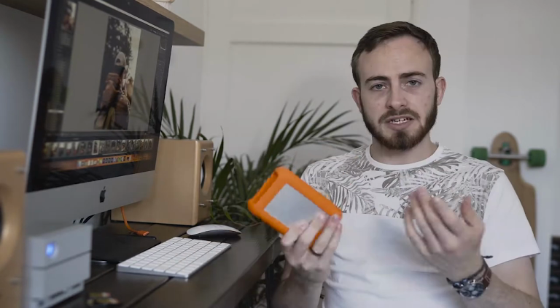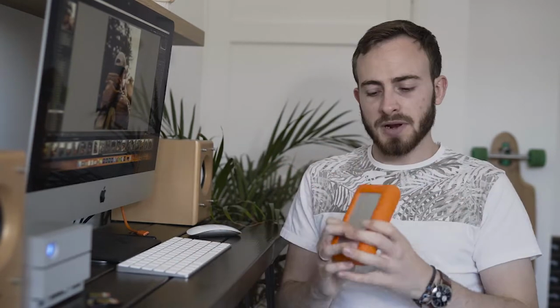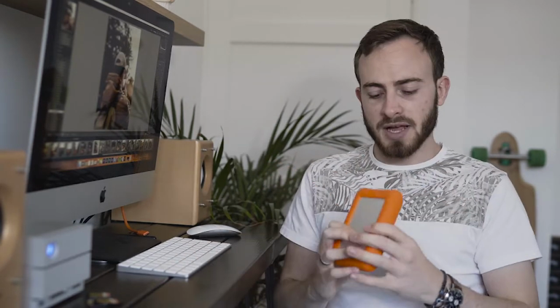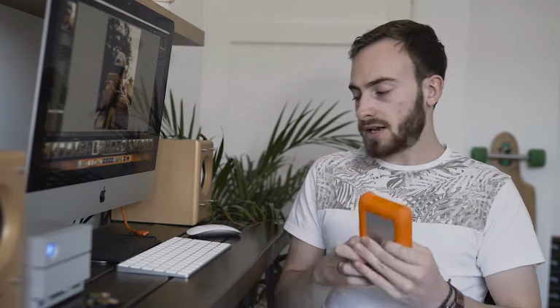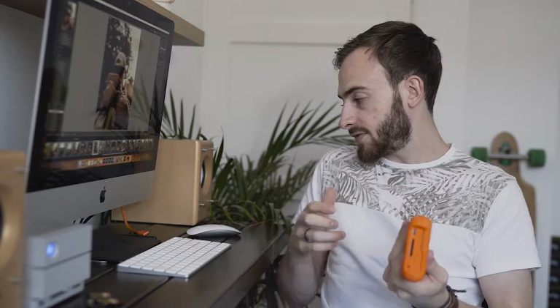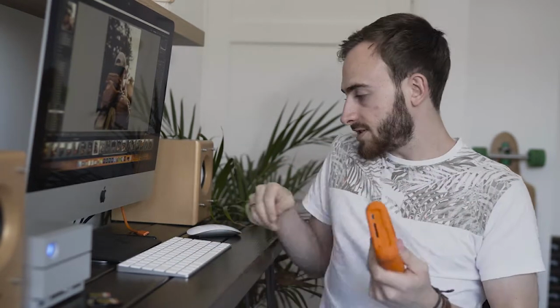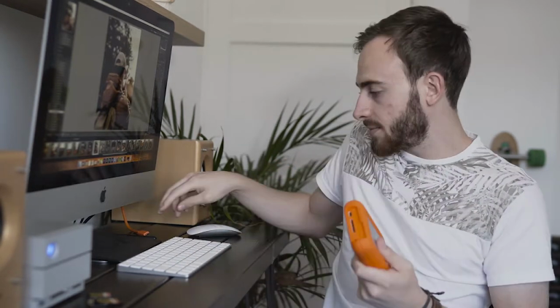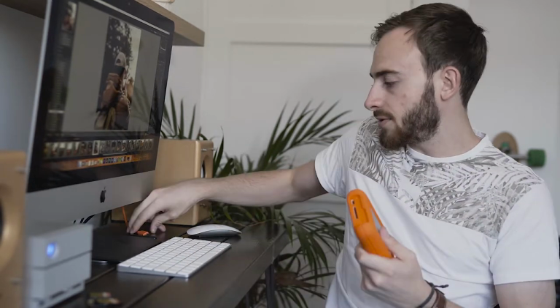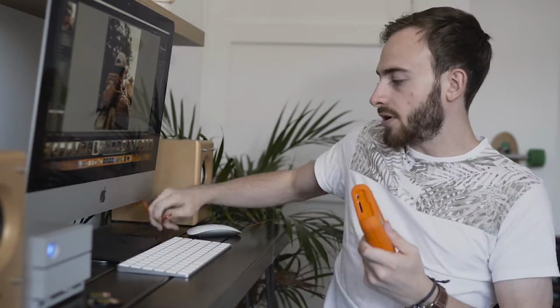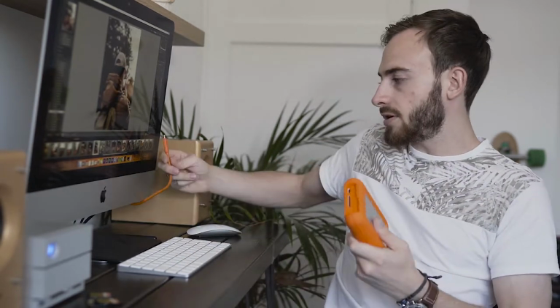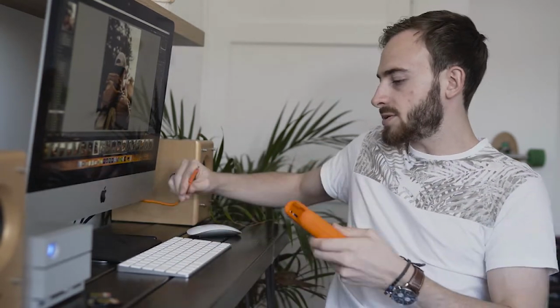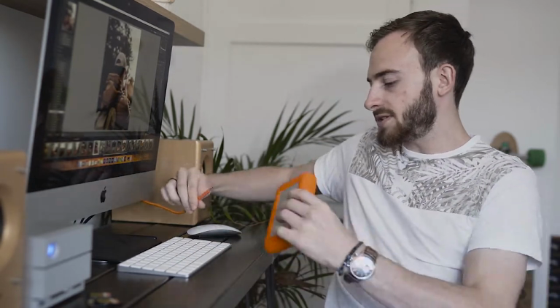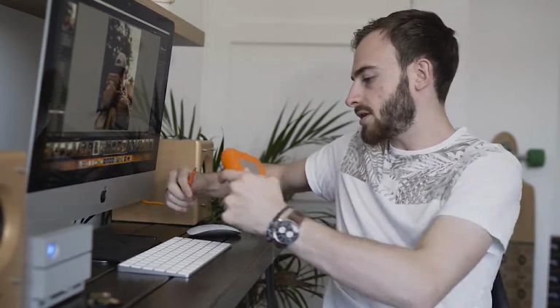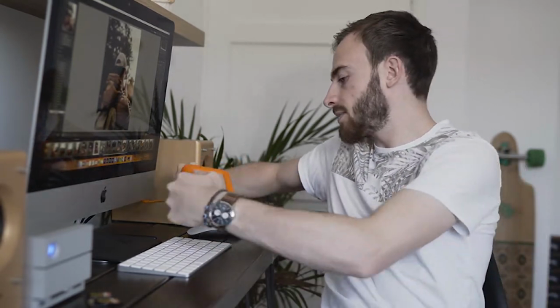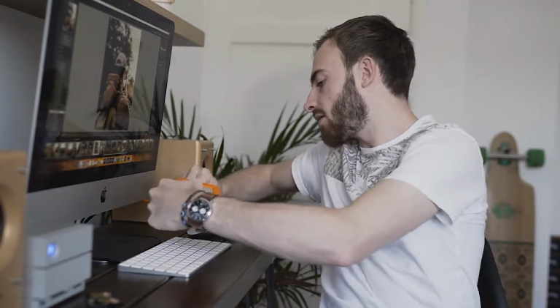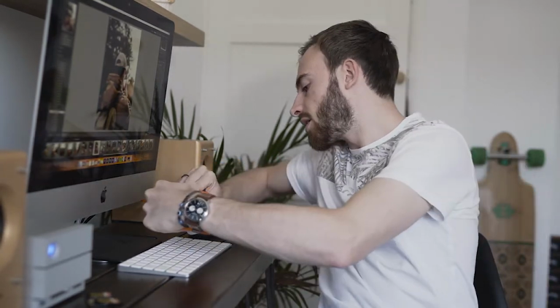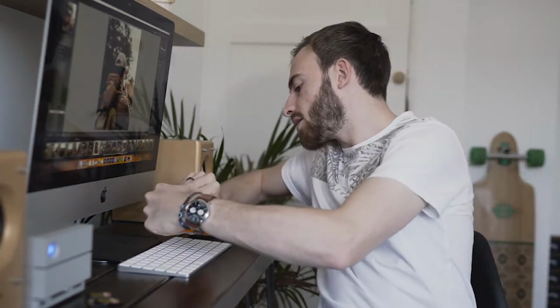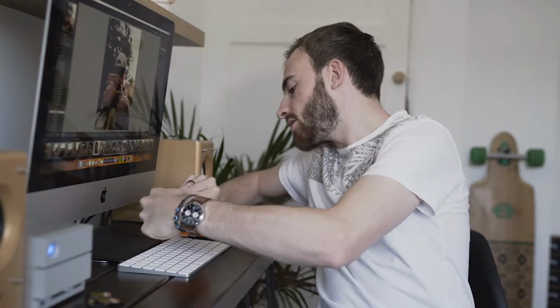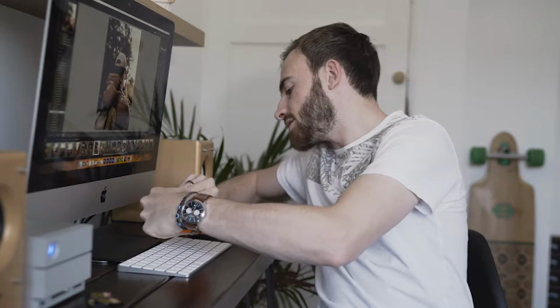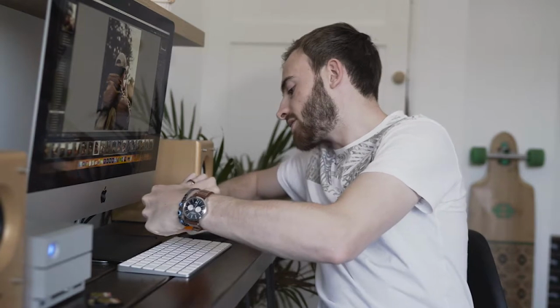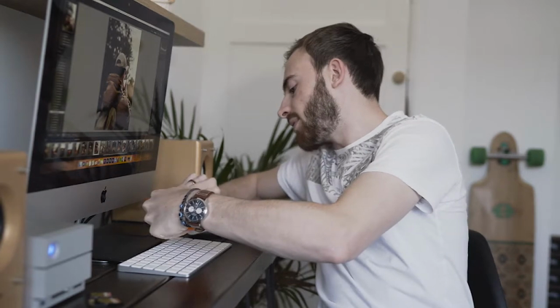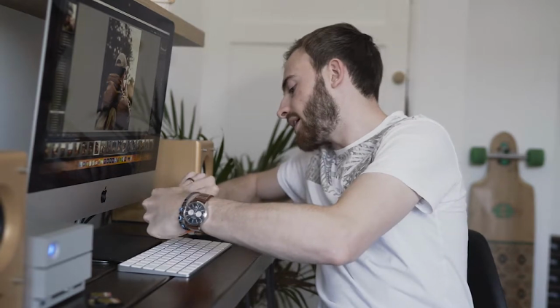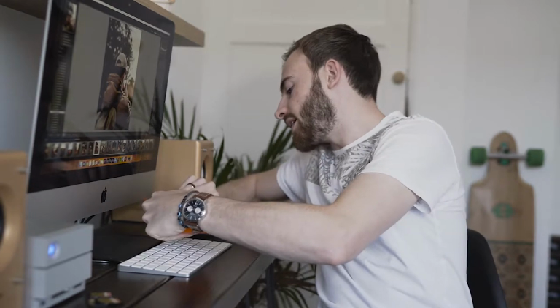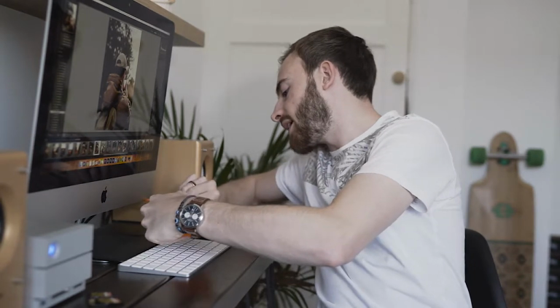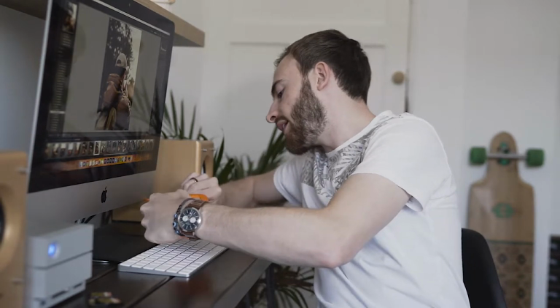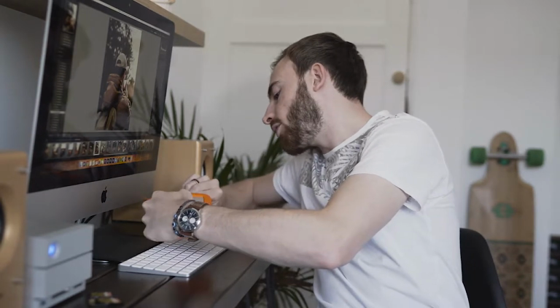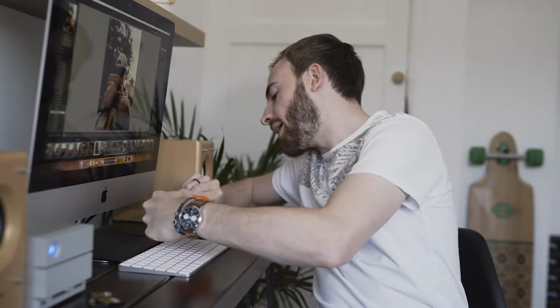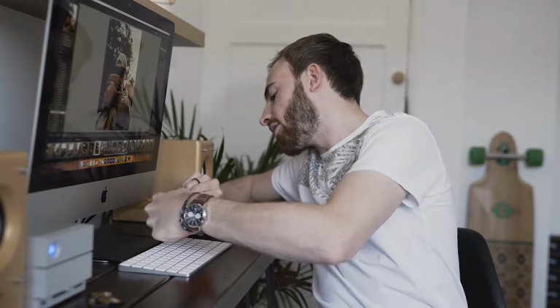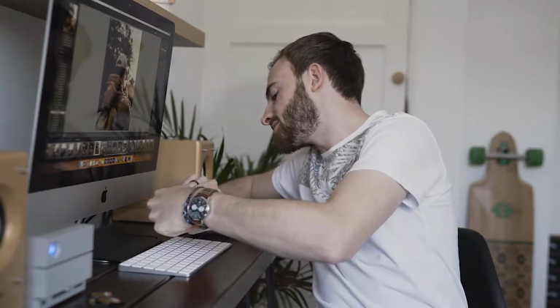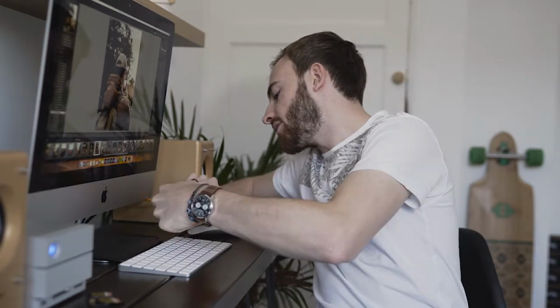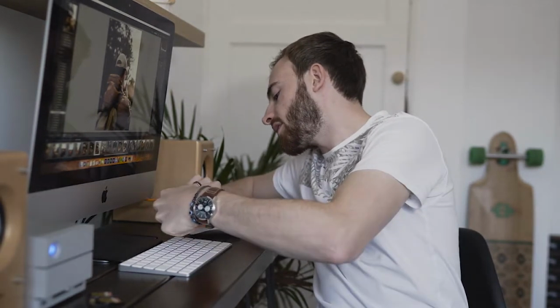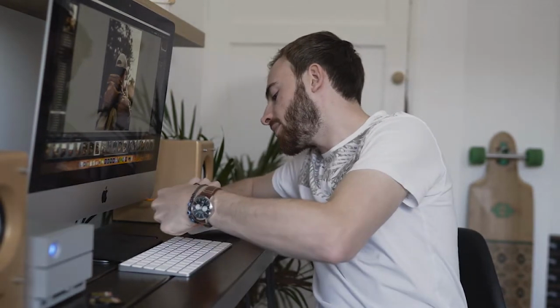To plug it in, it's very simple — you've got a USB-C Thunderbolt connector. You just plug it in and it will power itself up.